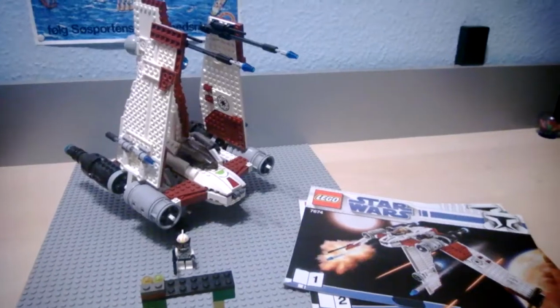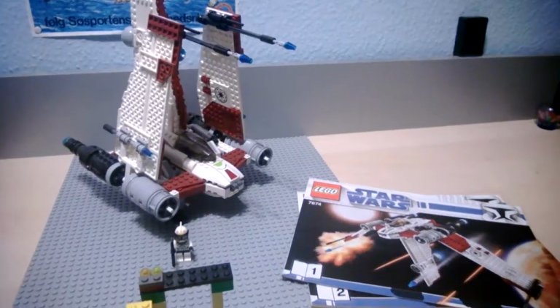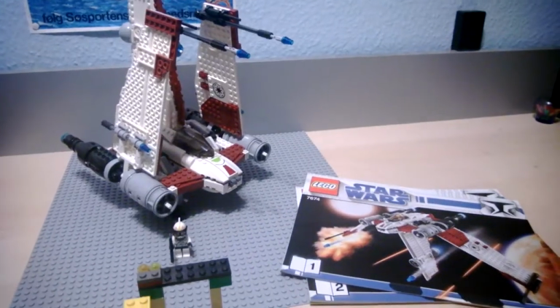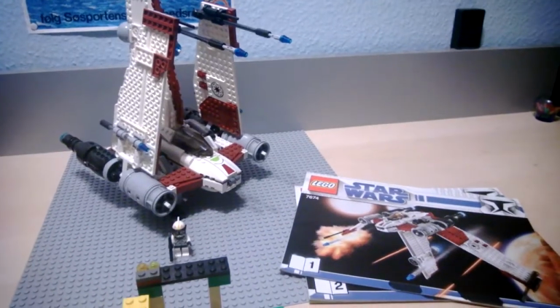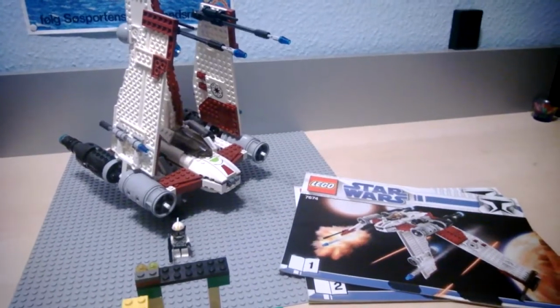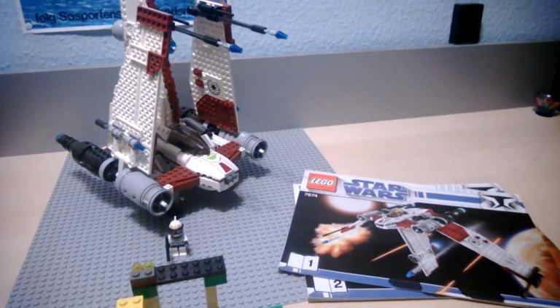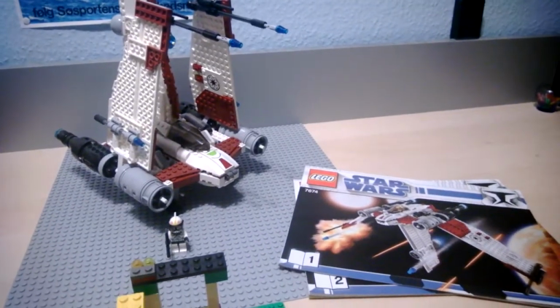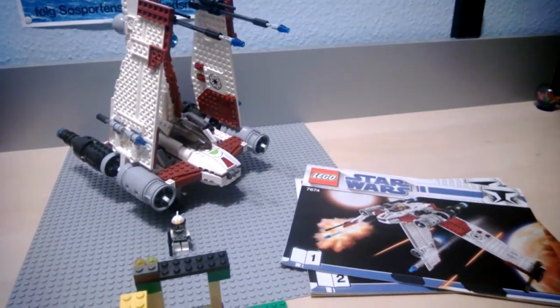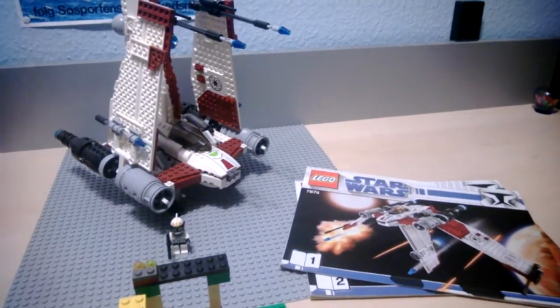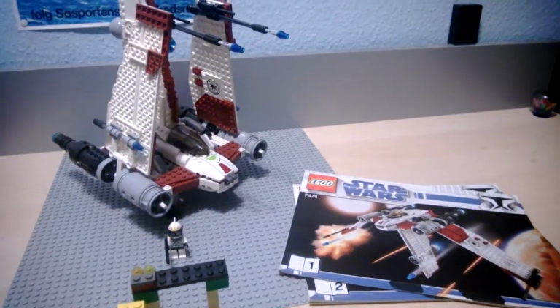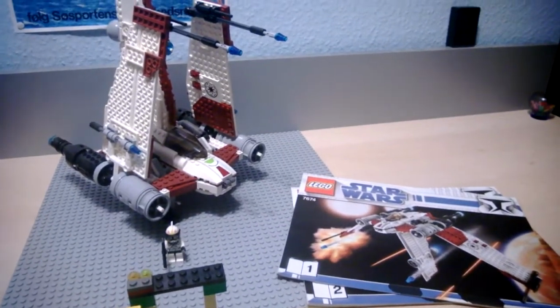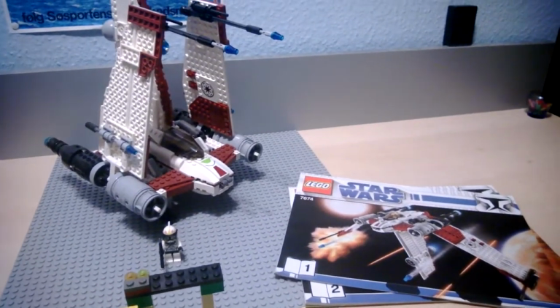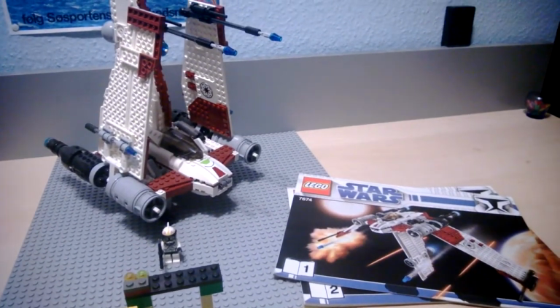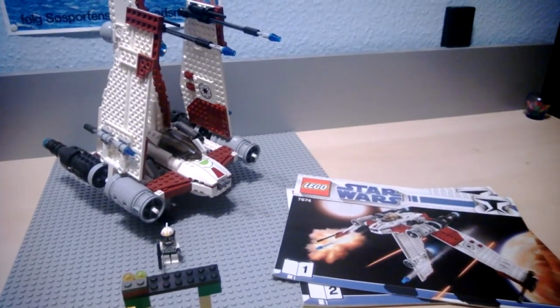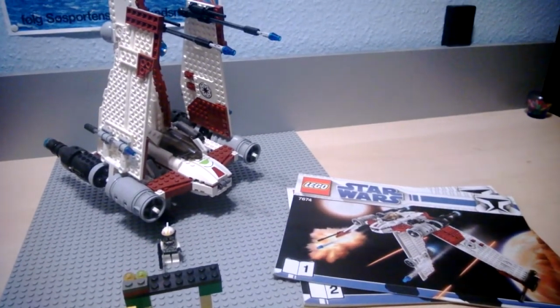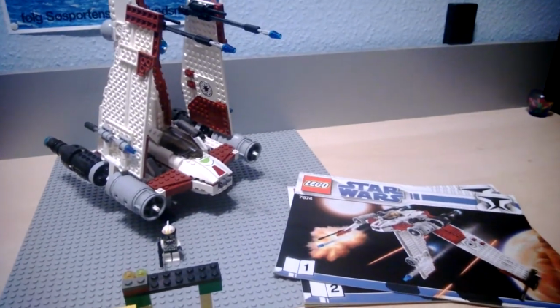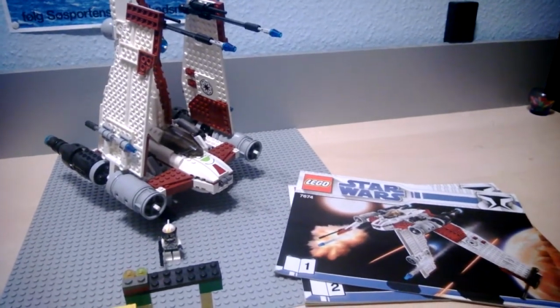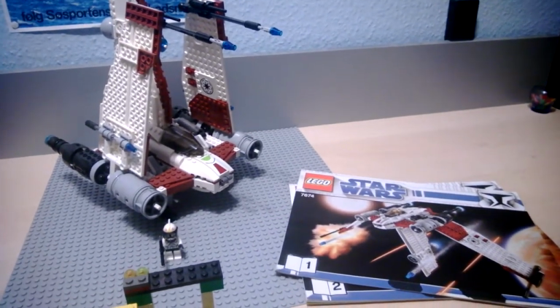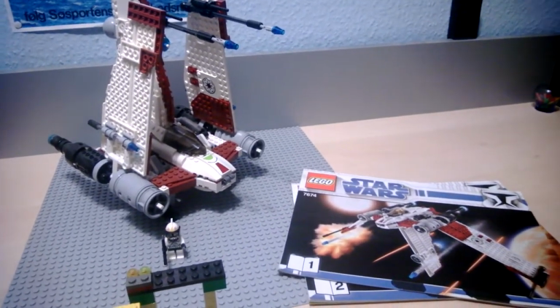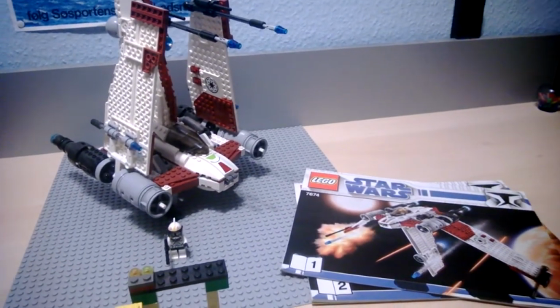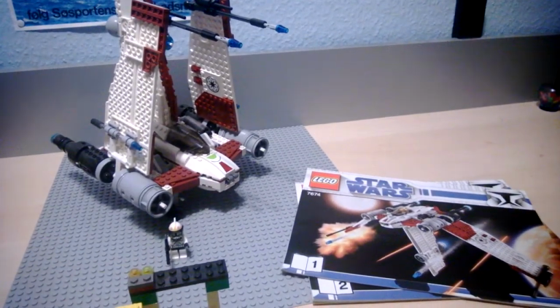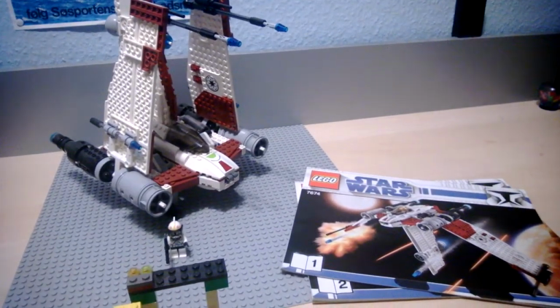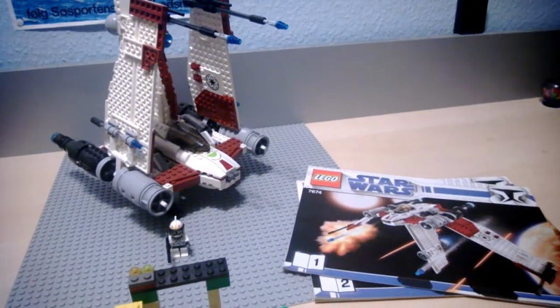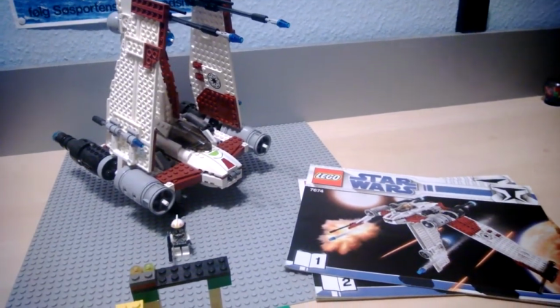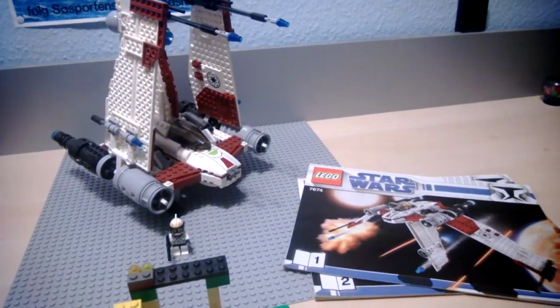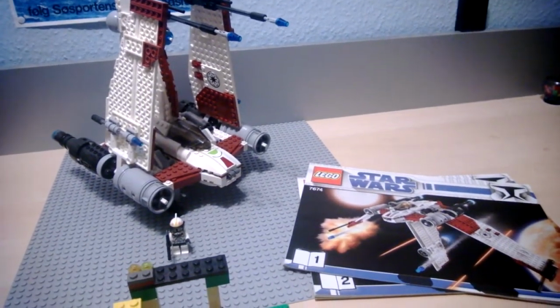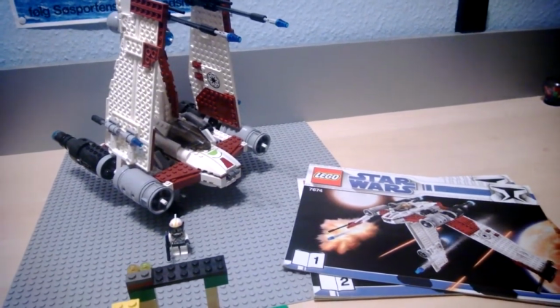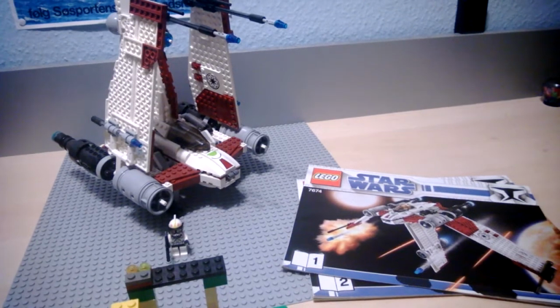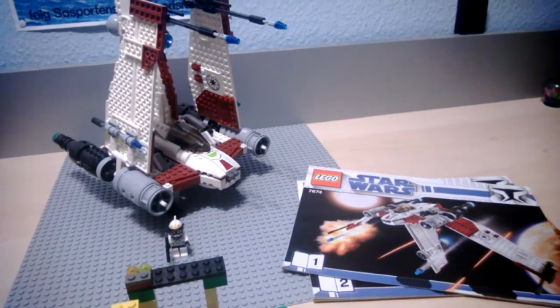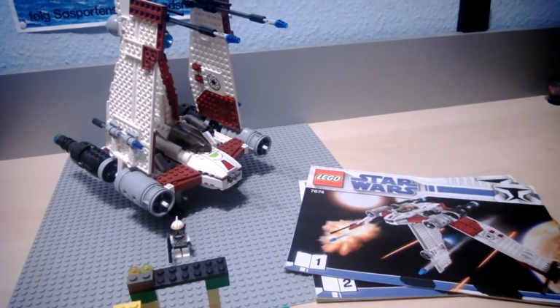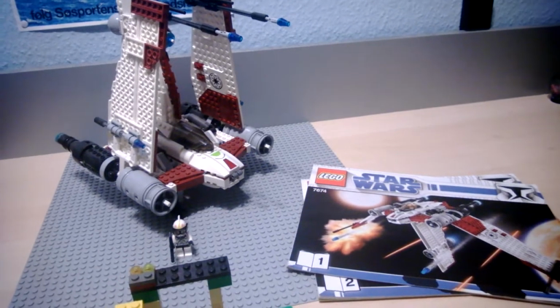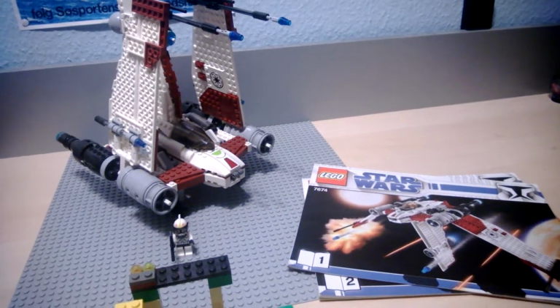Hey guys, it's Chris here. Another one of my re-reviews — the V-19 Torrent.